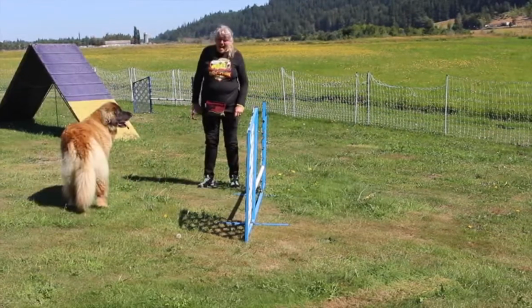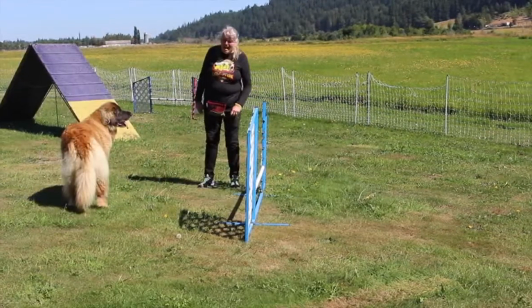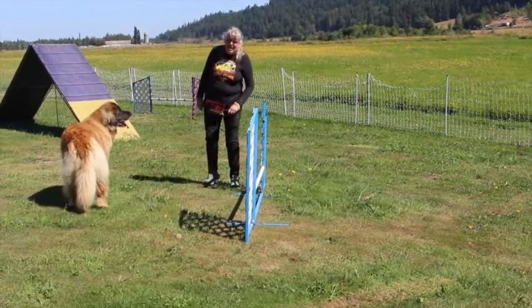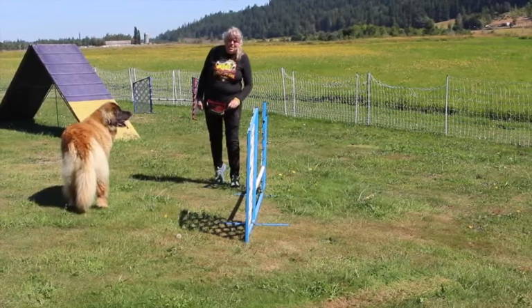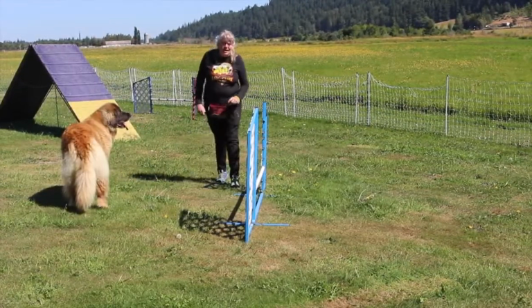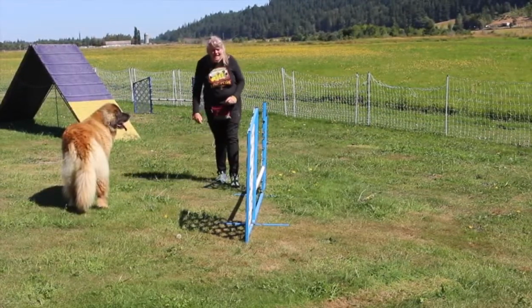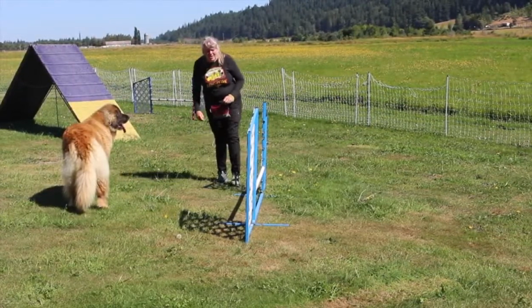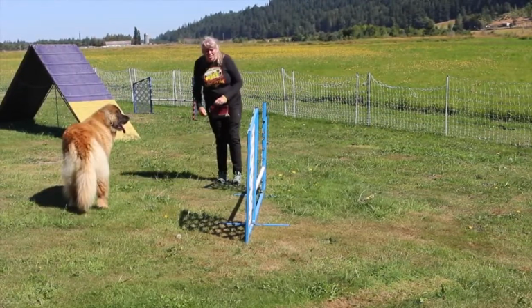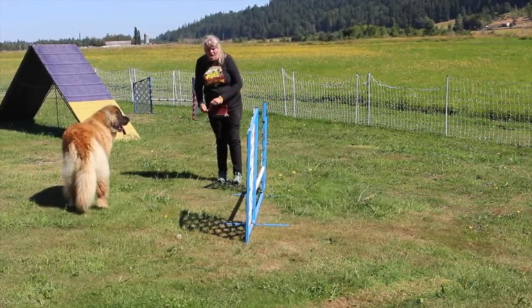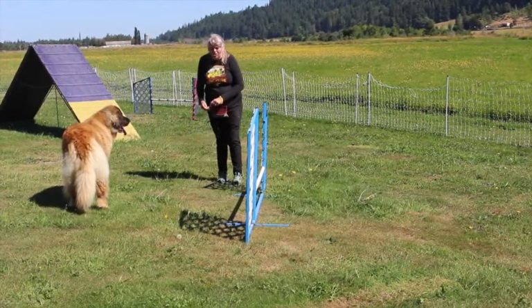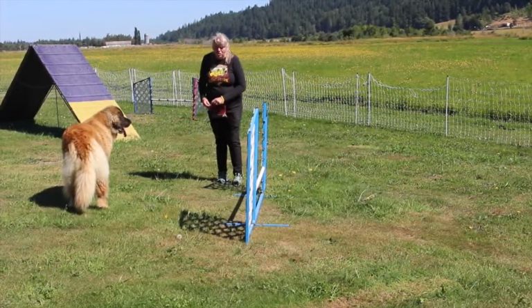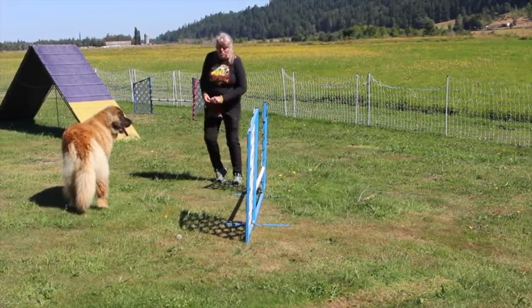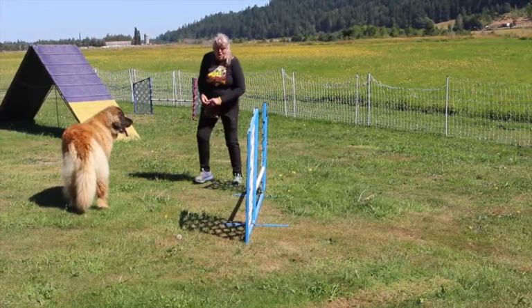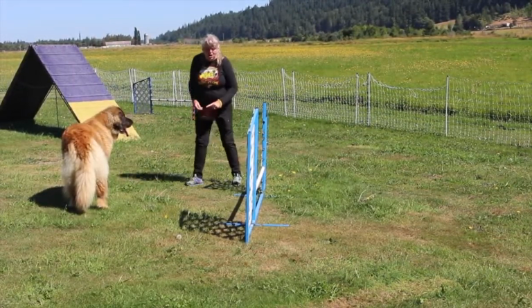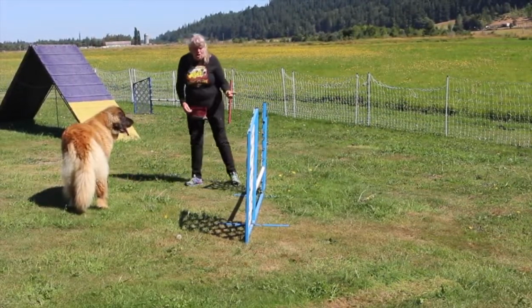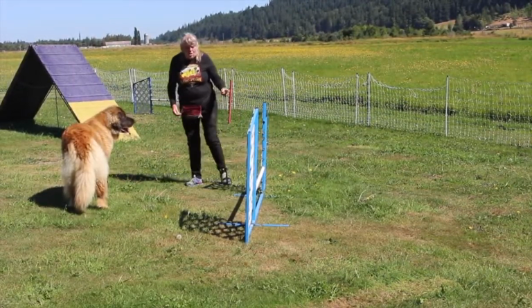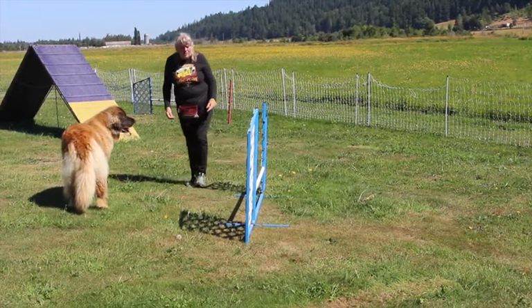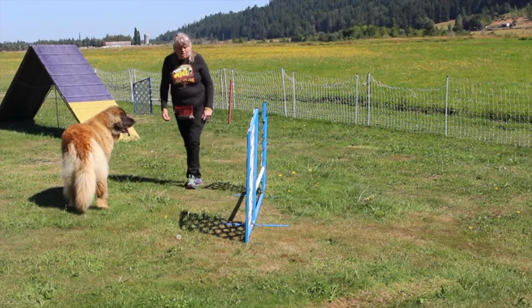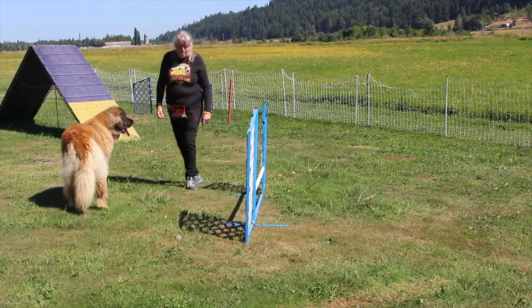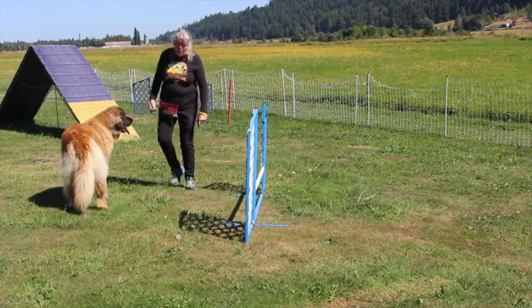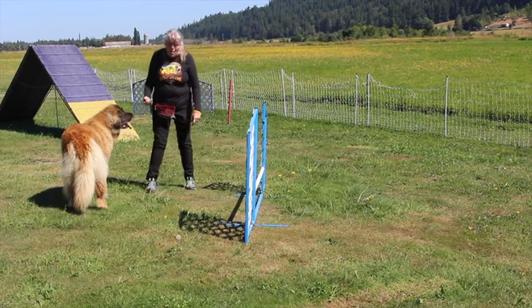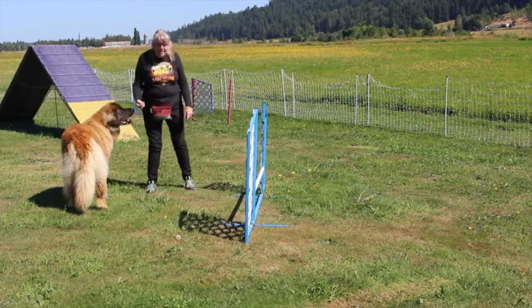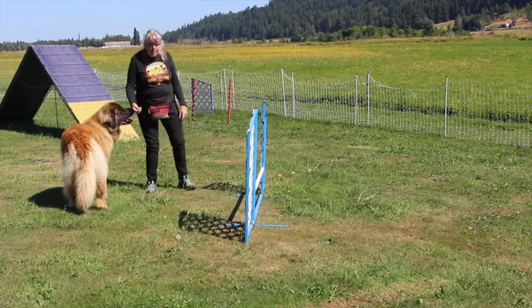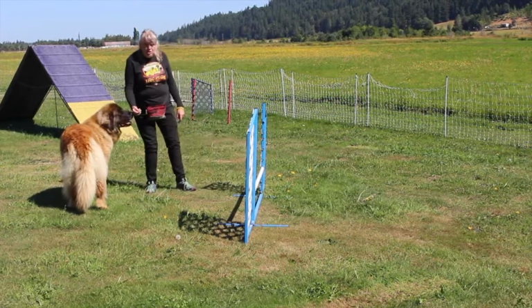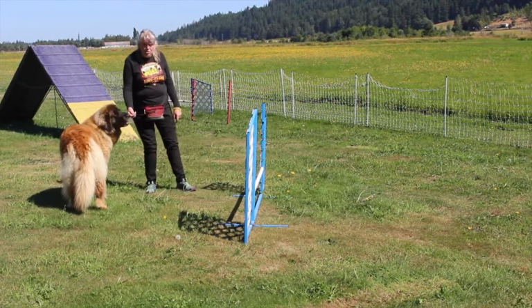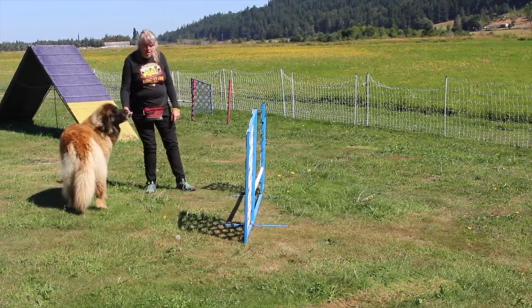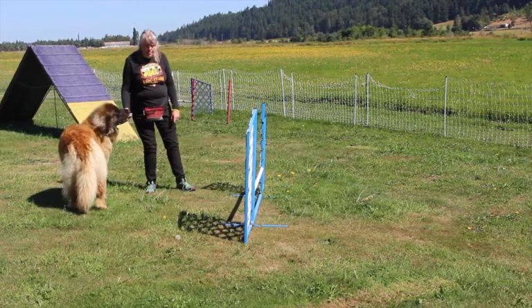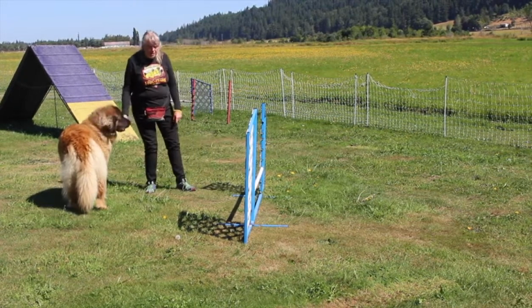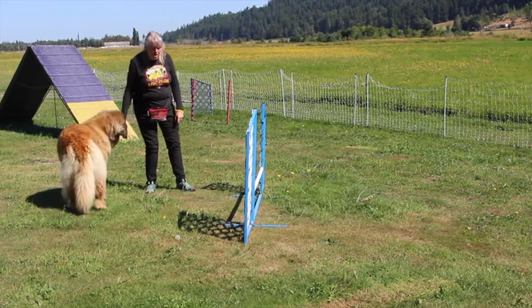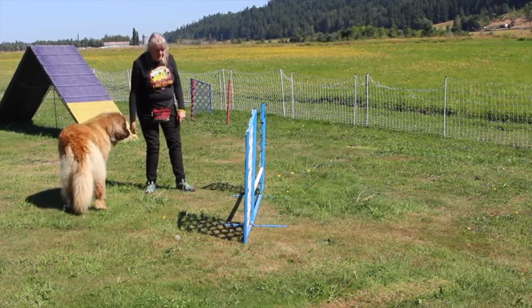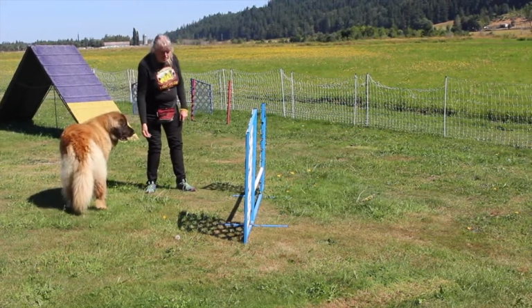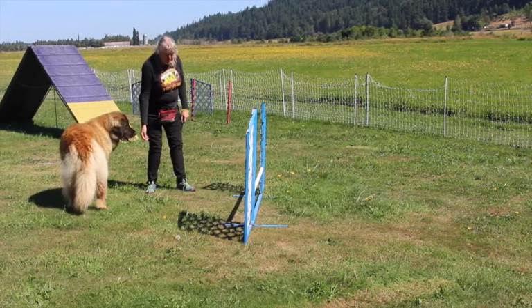And then you can get the dog to go over the jump away from you by tossing a treat.